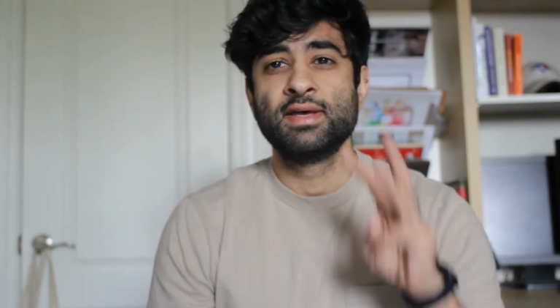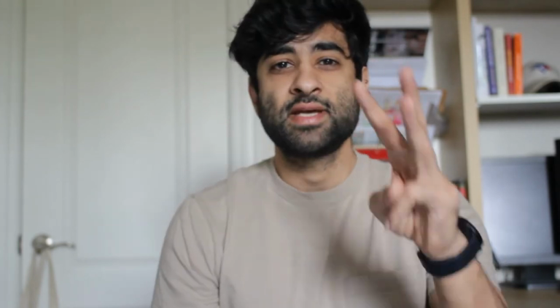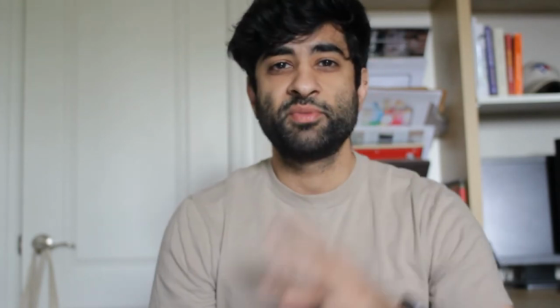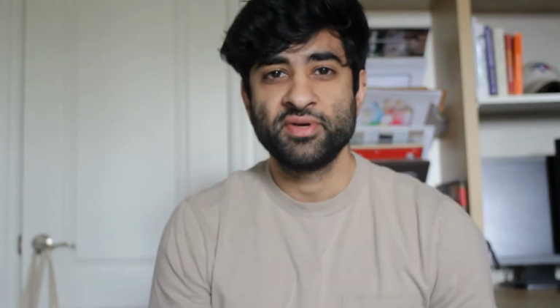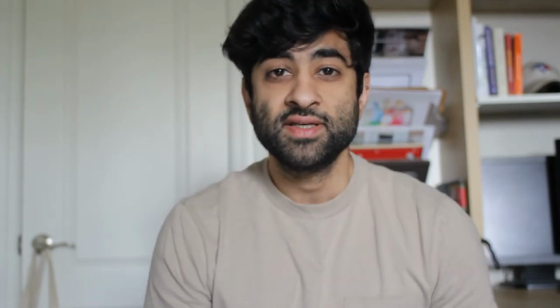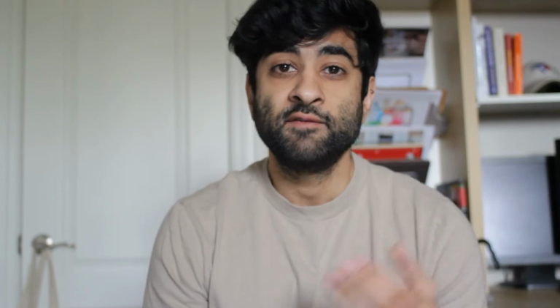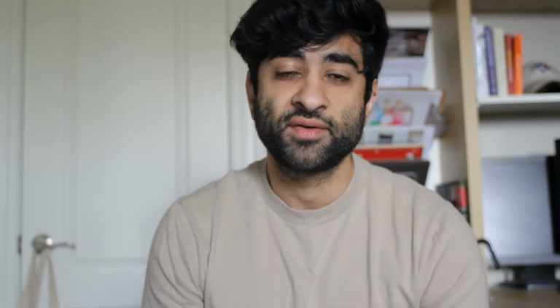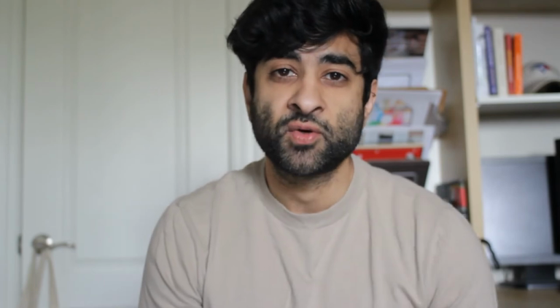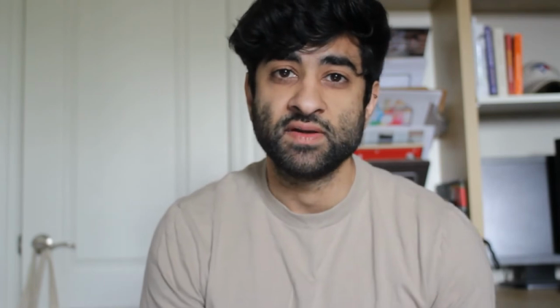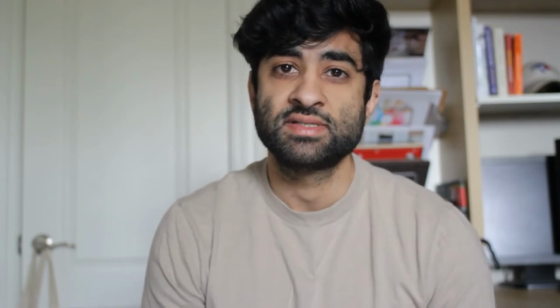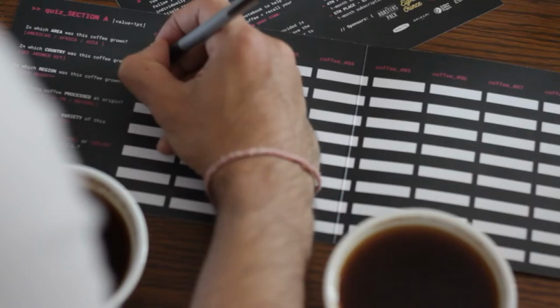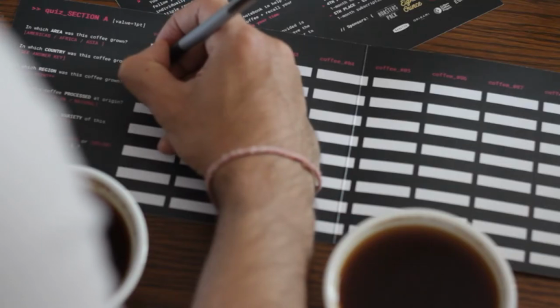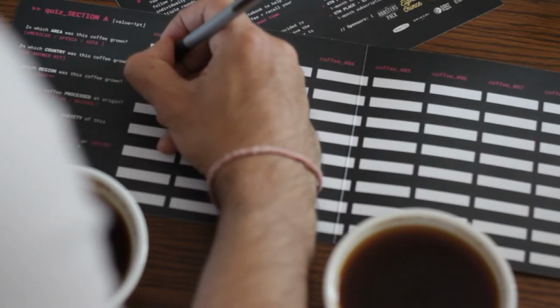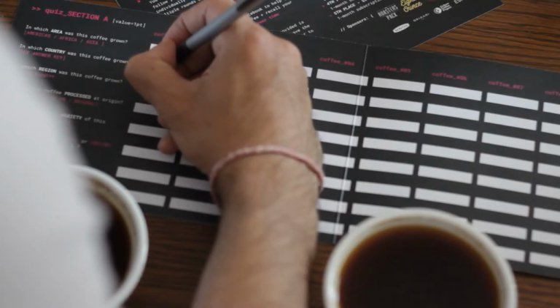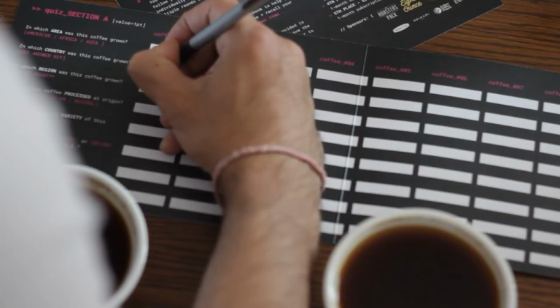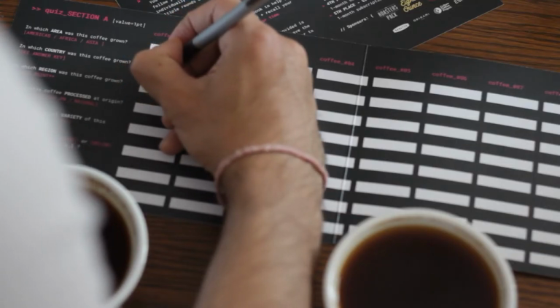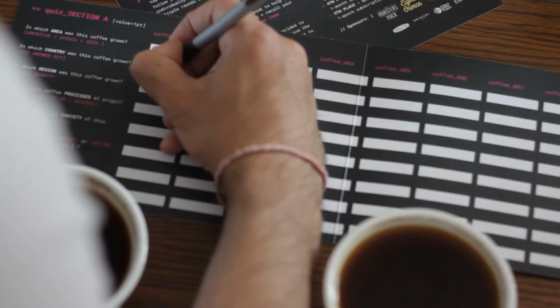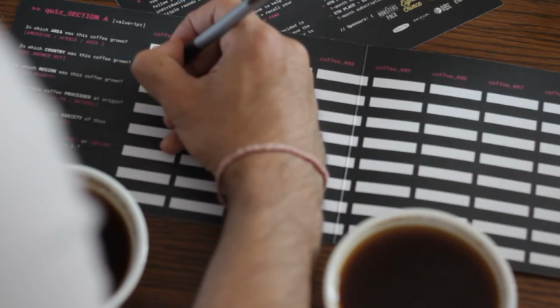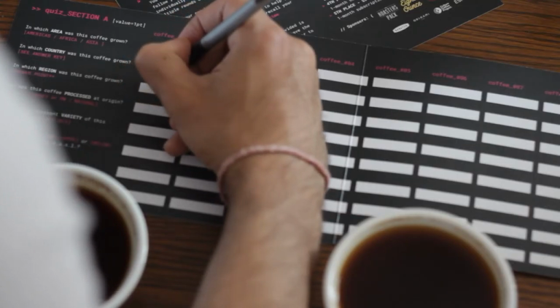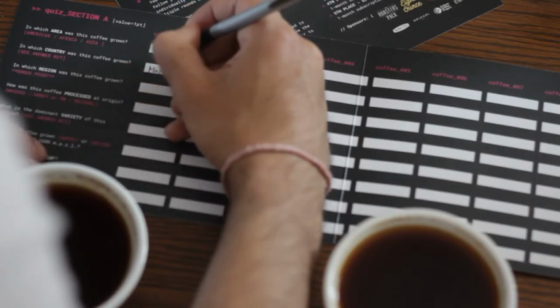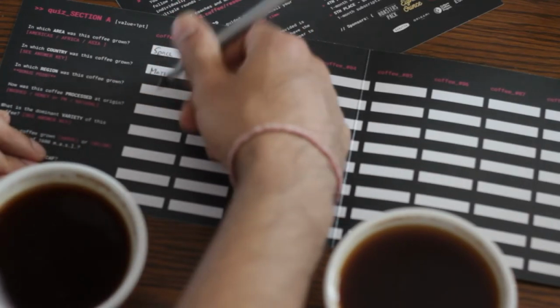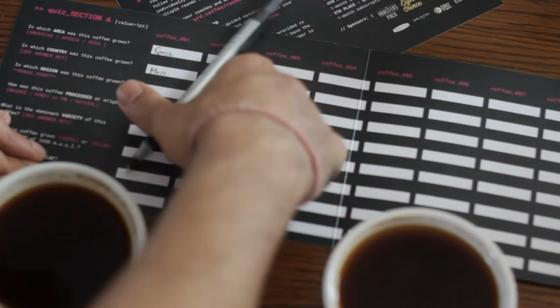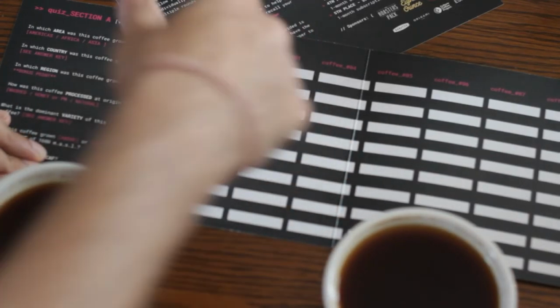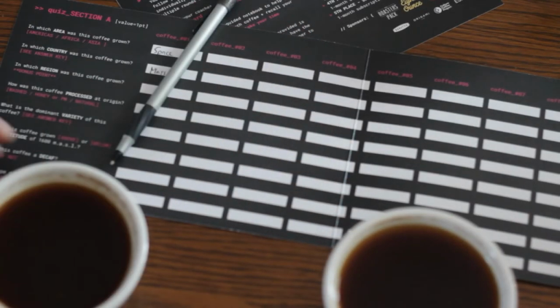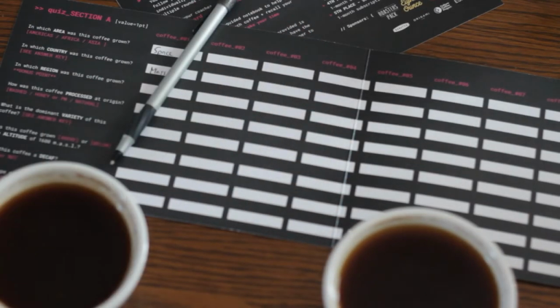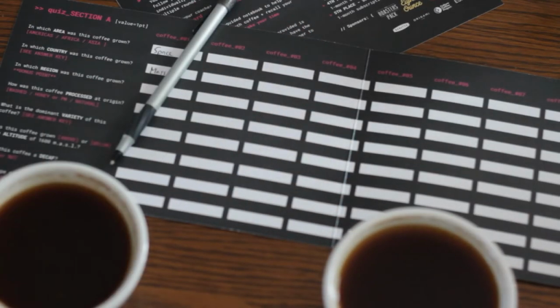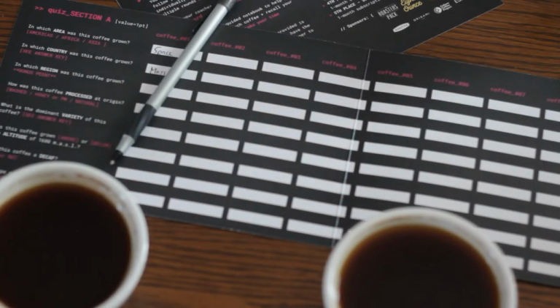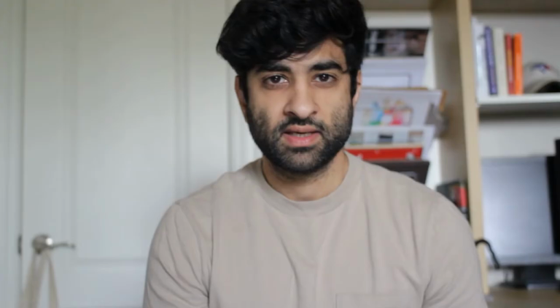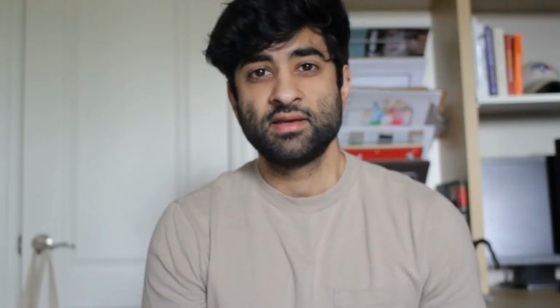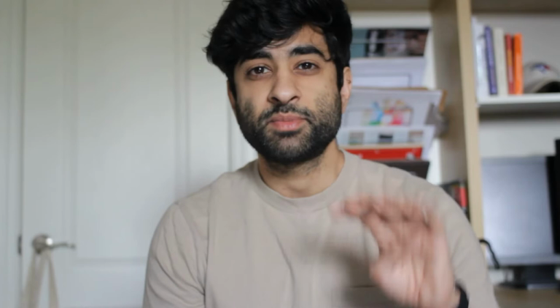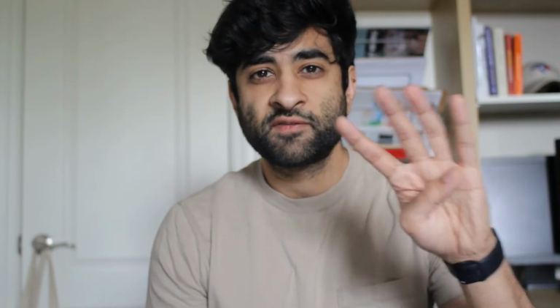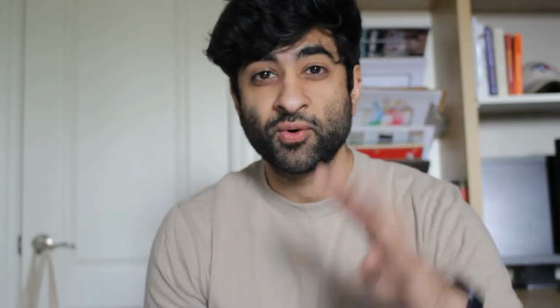Step number three: fill out the quiz. When you're feeling good about your answers, you can write them down on this card.